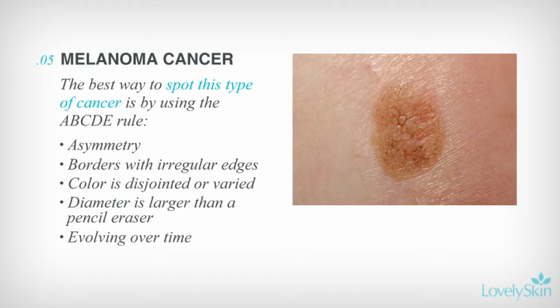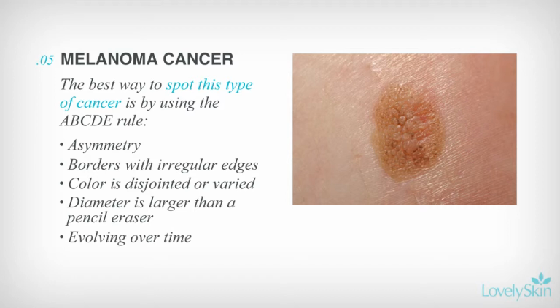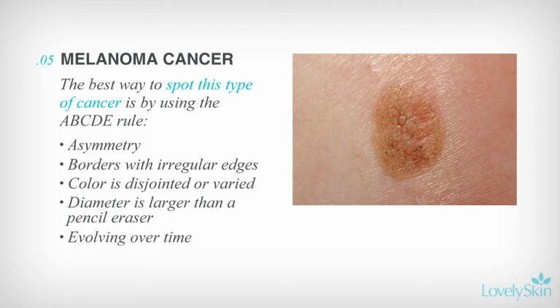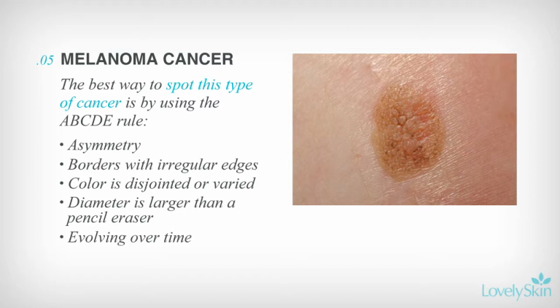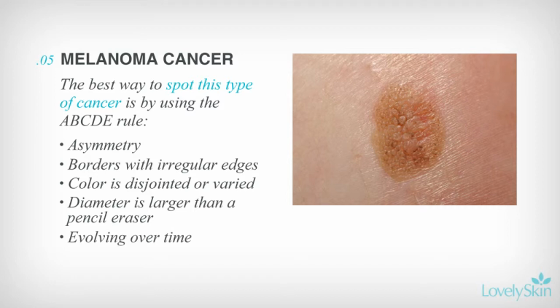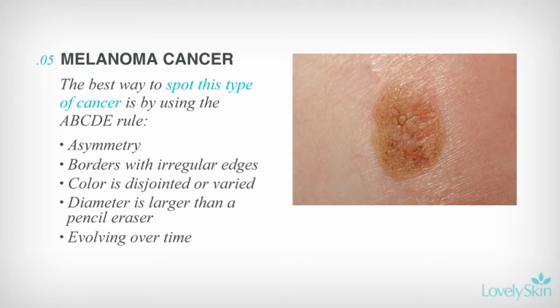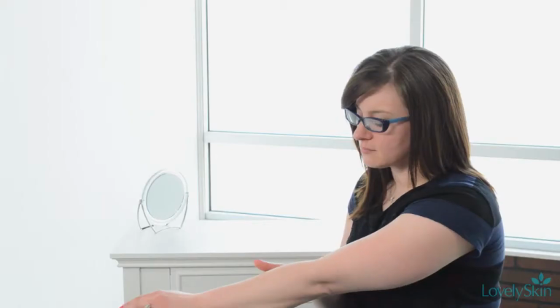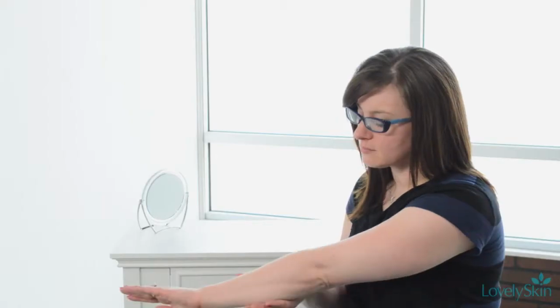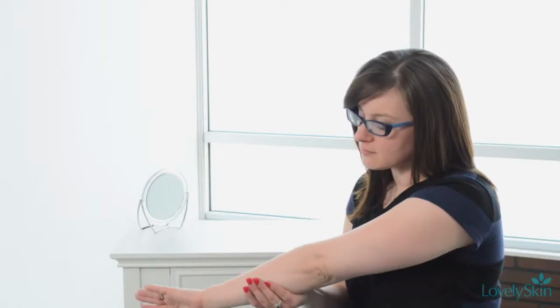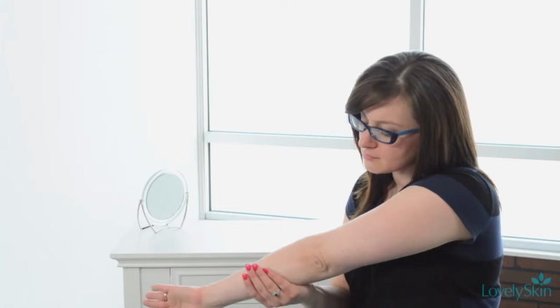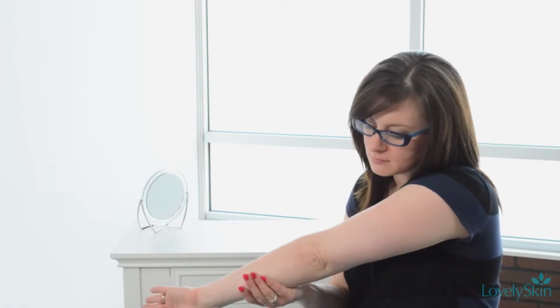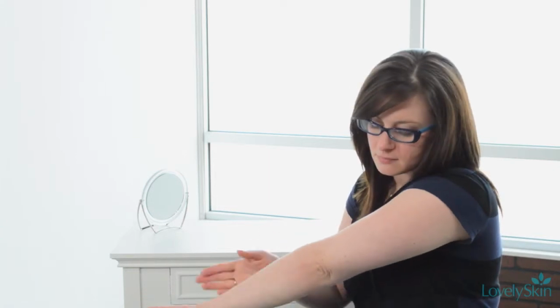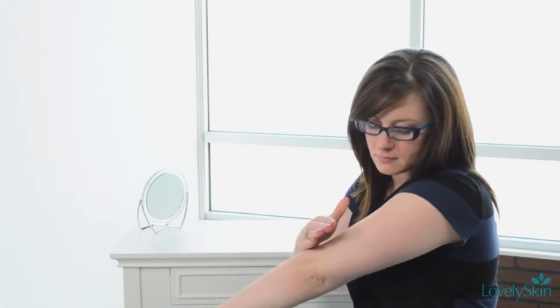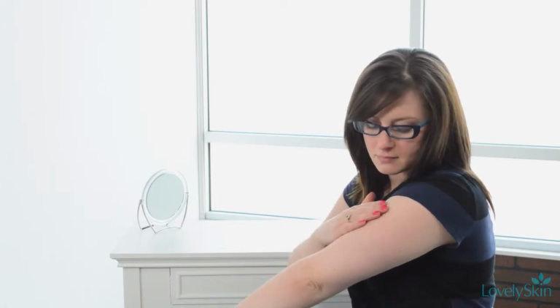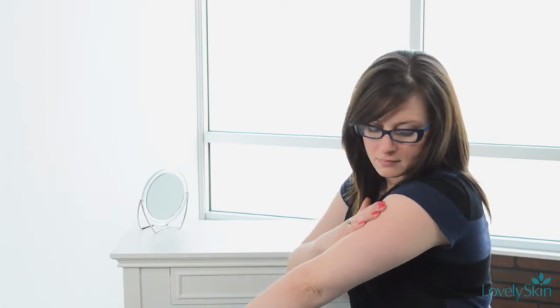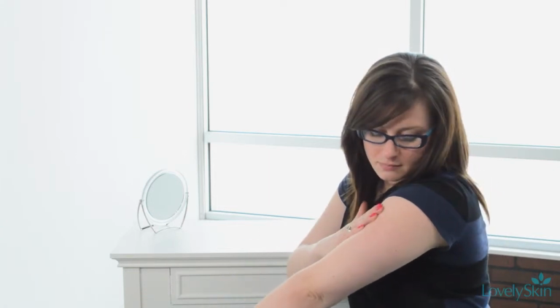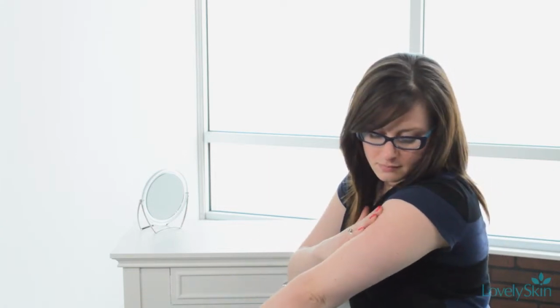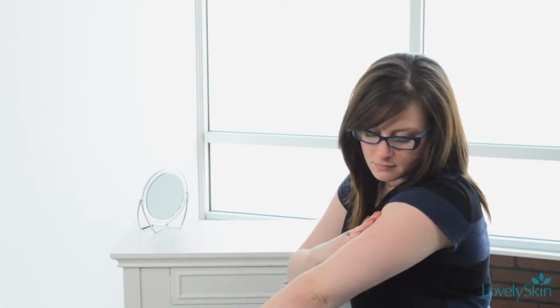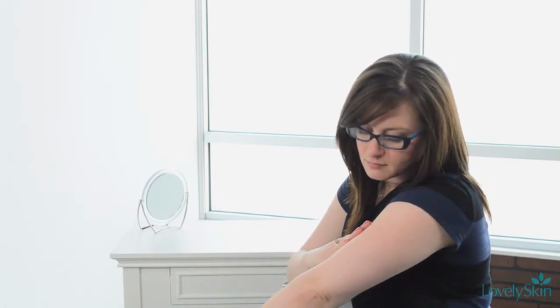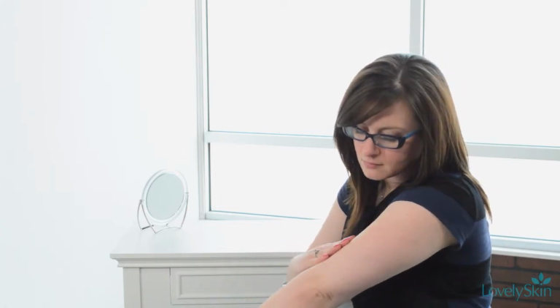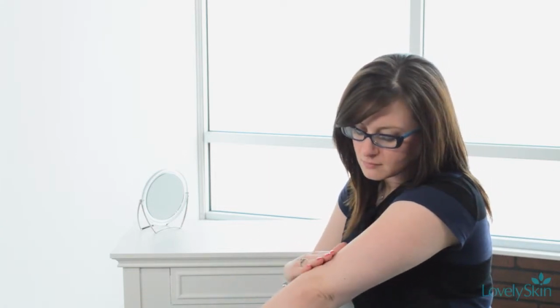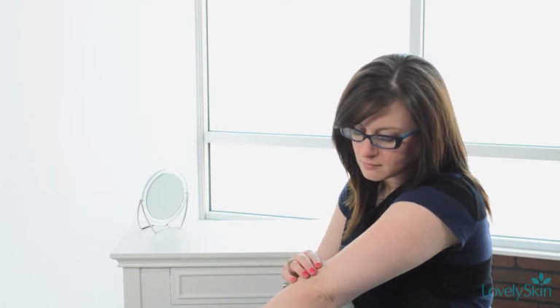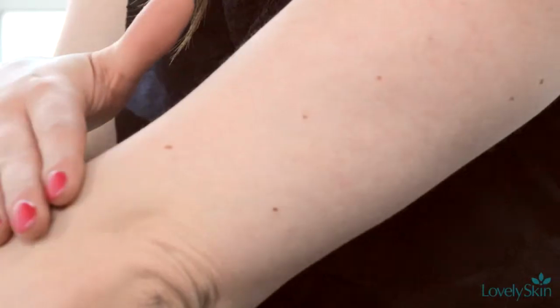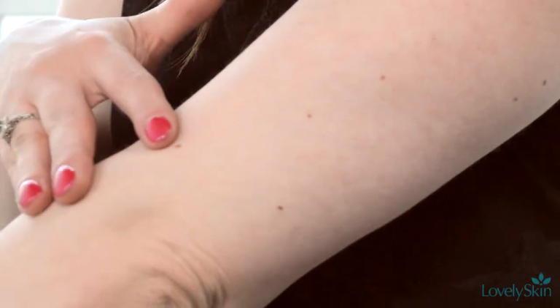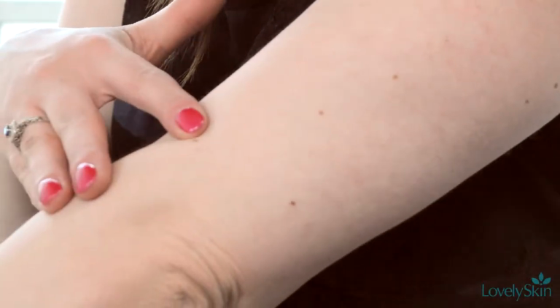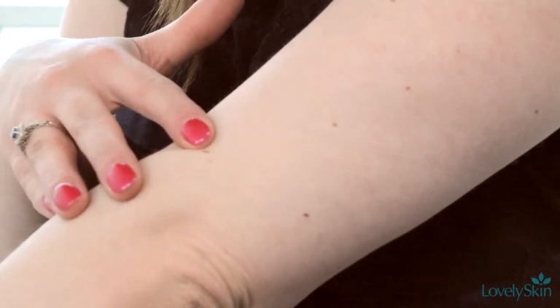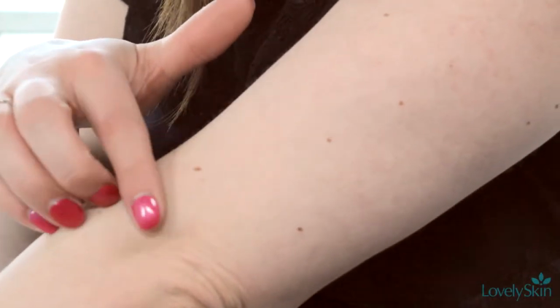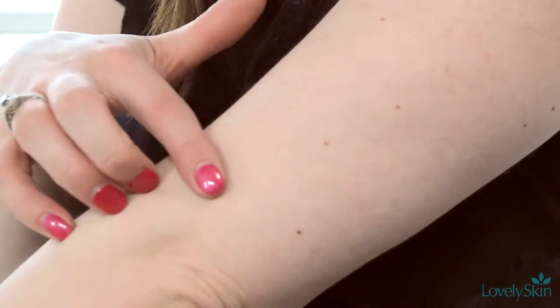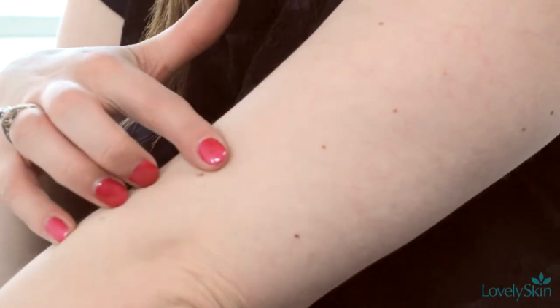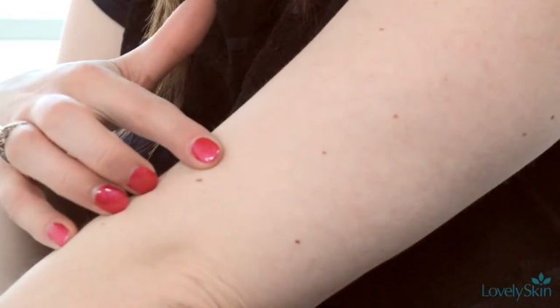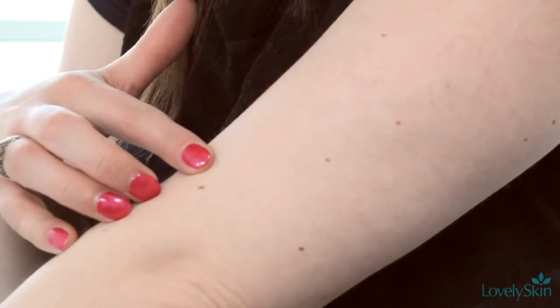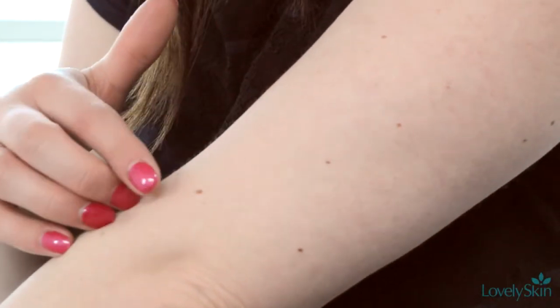Changes in a mole, birthmark, or growth are the first signs that skin cancer may be present. Bleeding, irritation, and dark coloration are important signs to note.